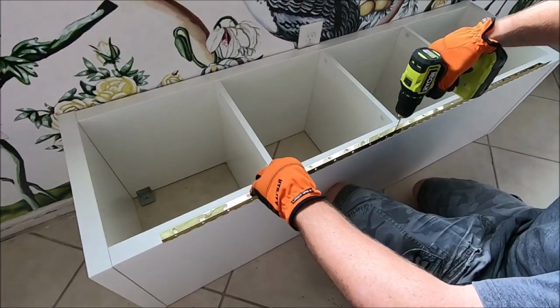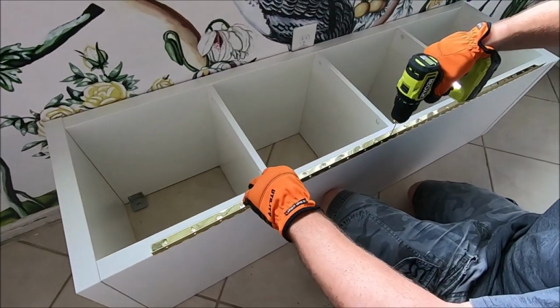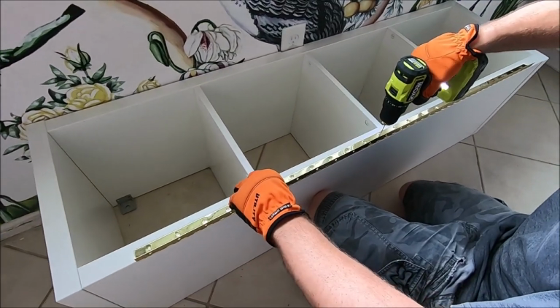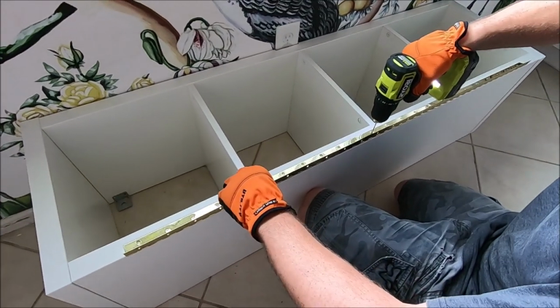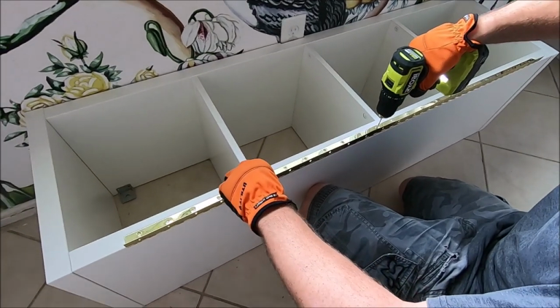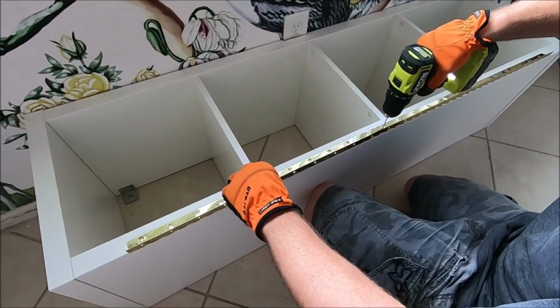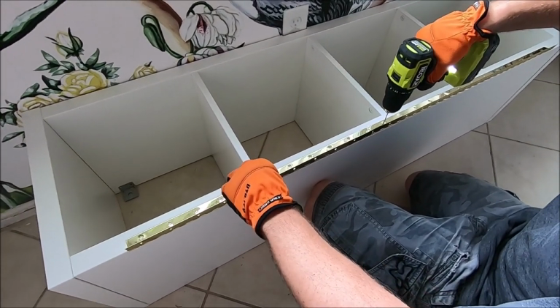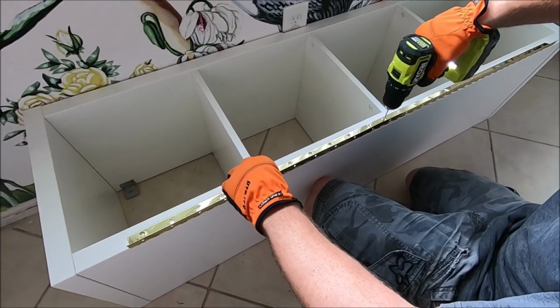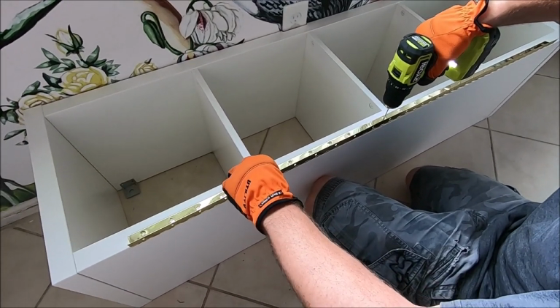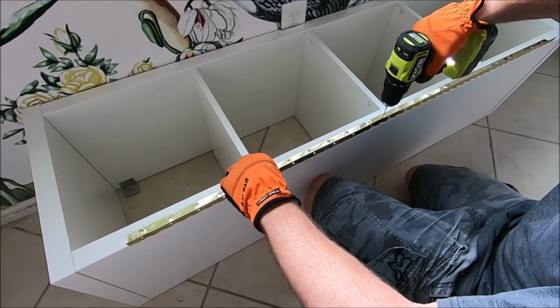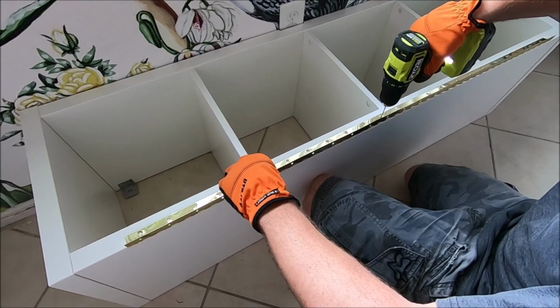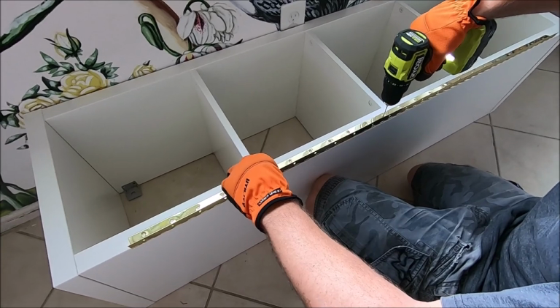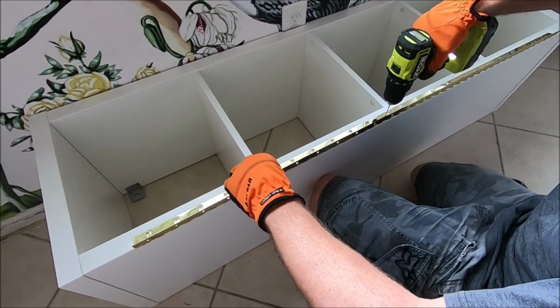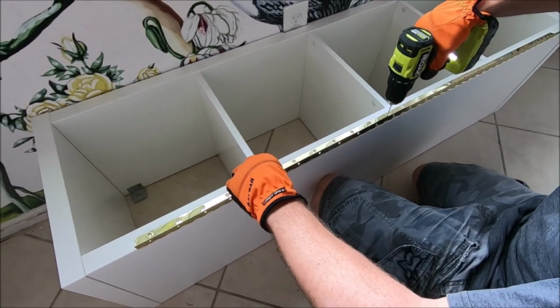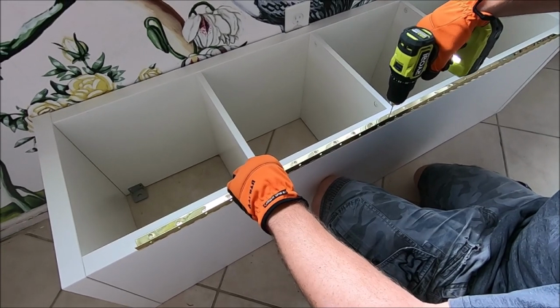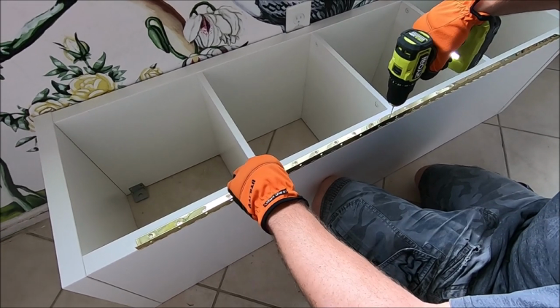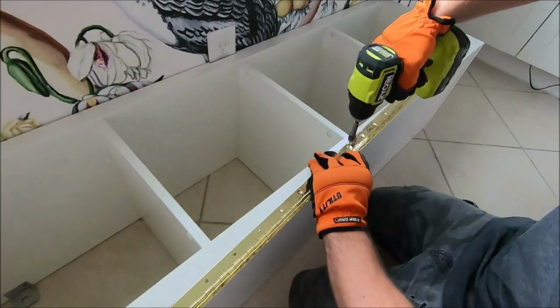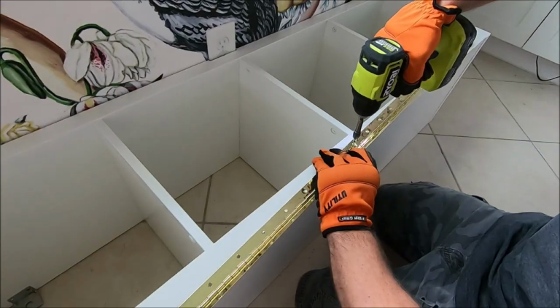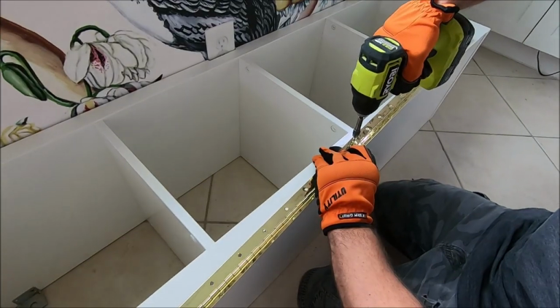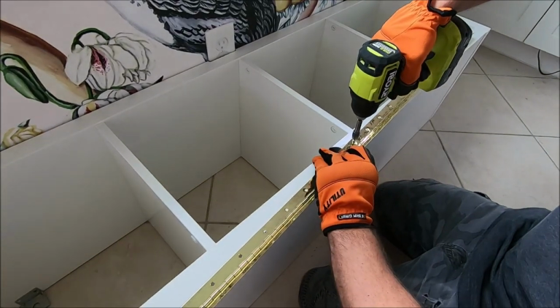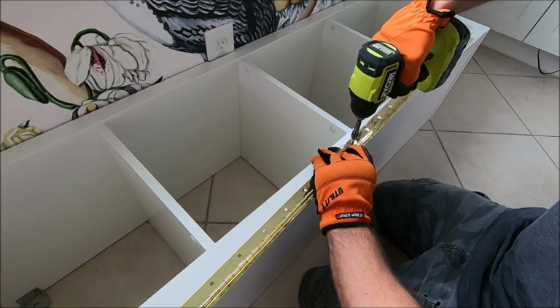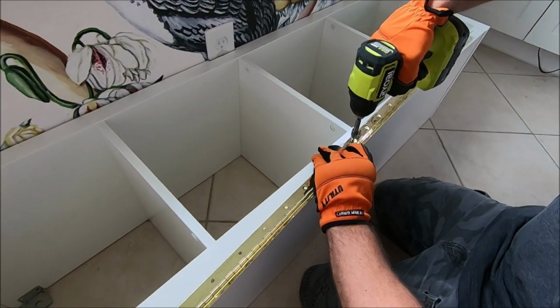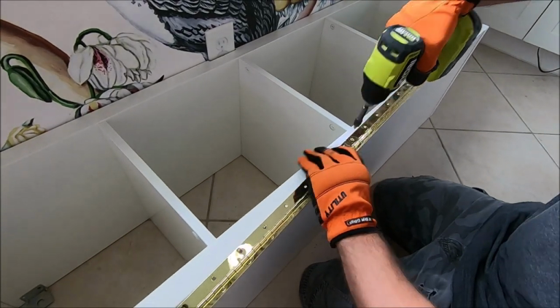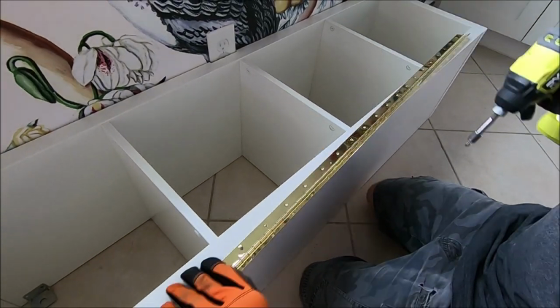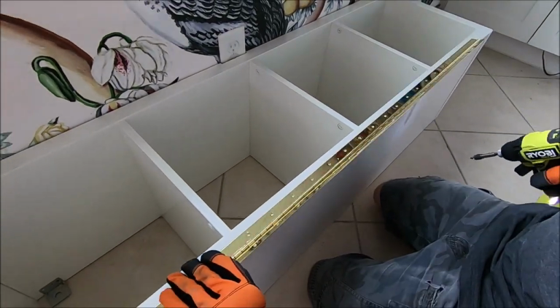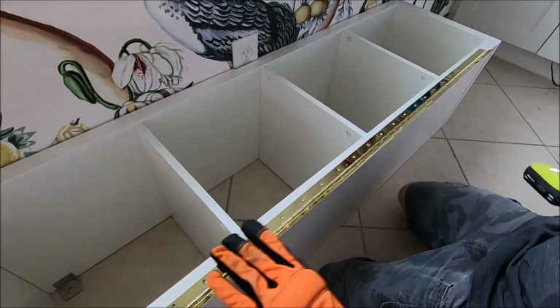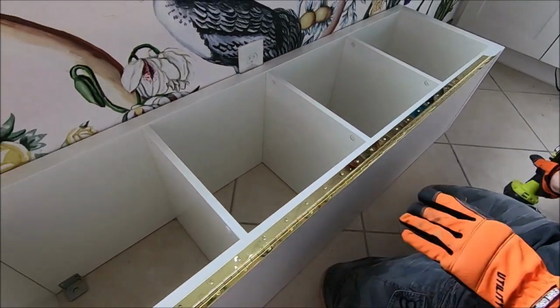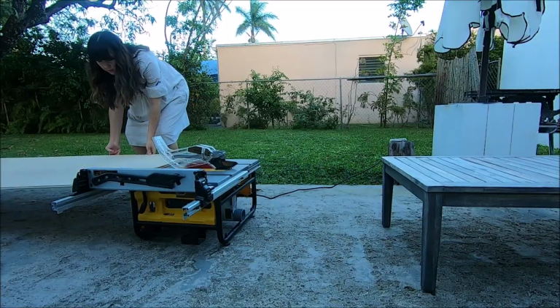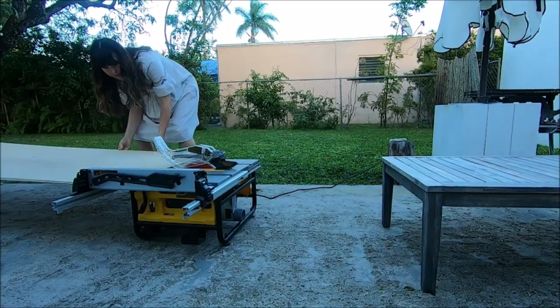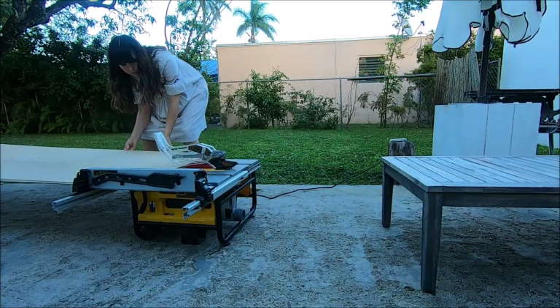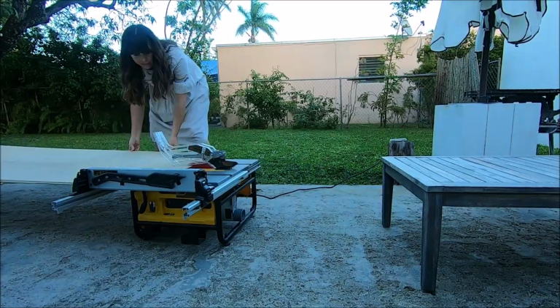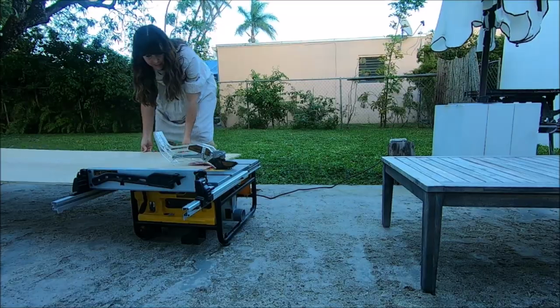Then we attached the piano hinge to the base. We ended up putting it on this side so that it could open — I'll show you later how it opens.